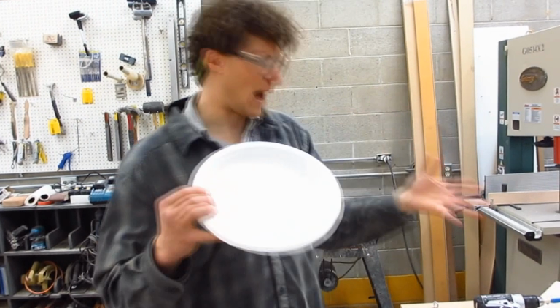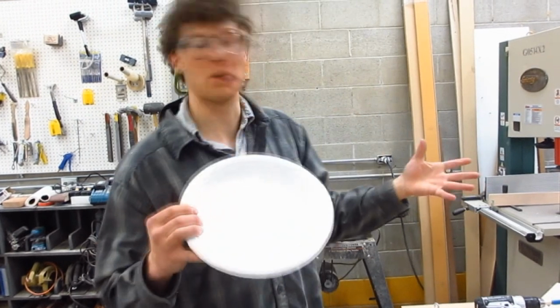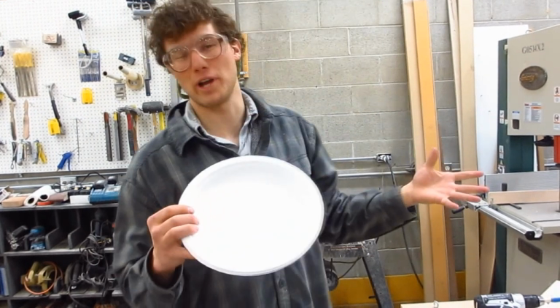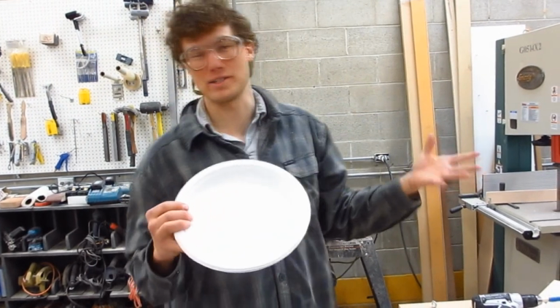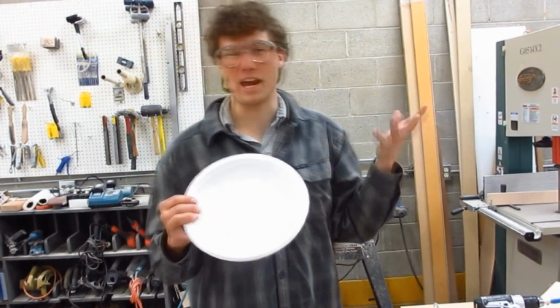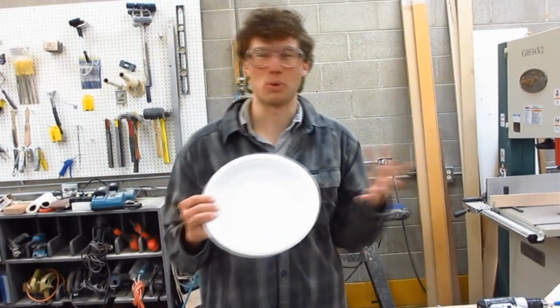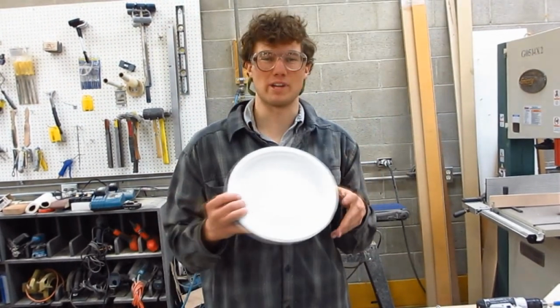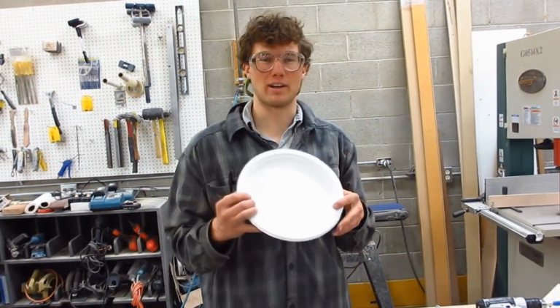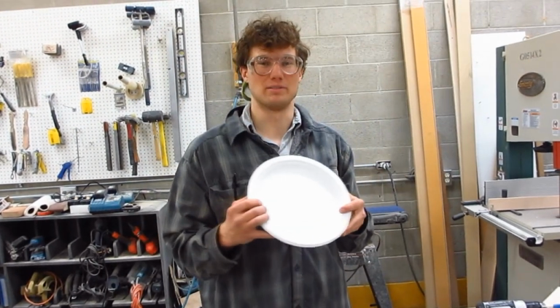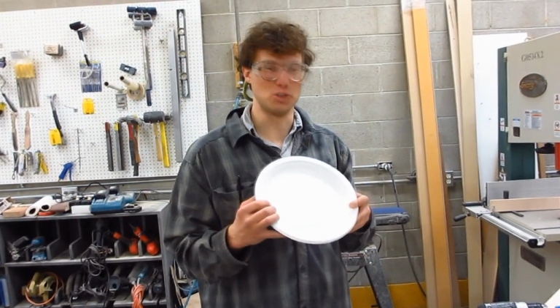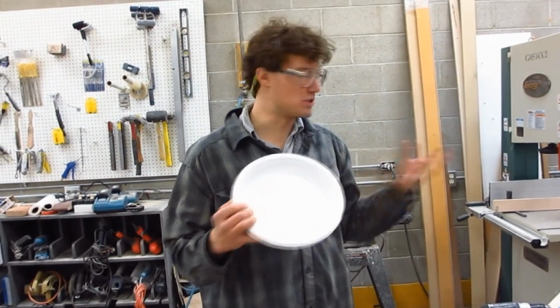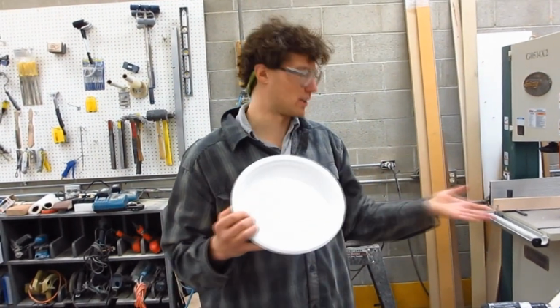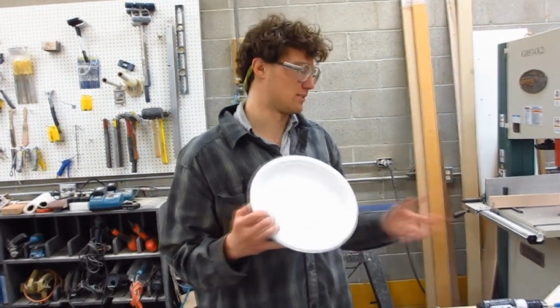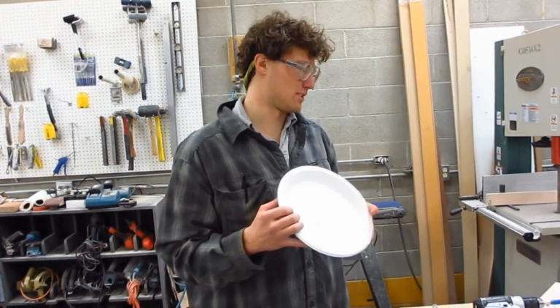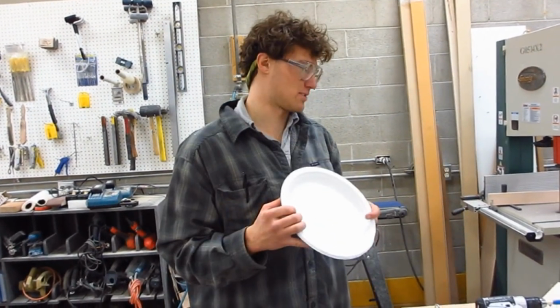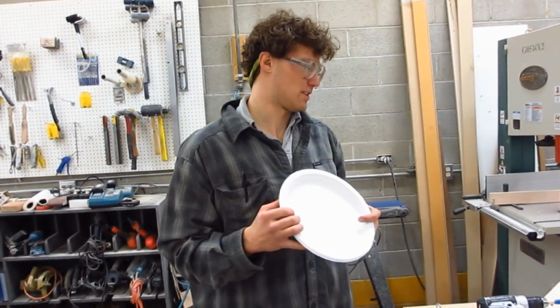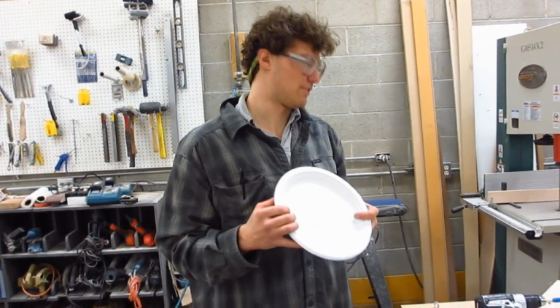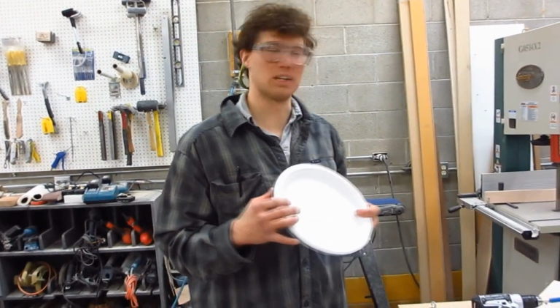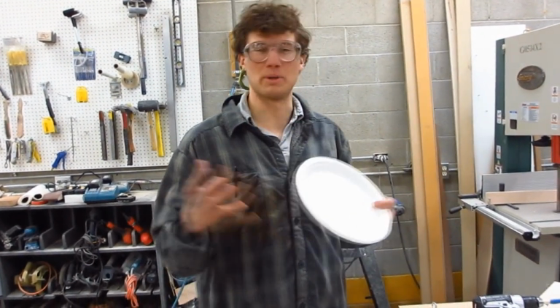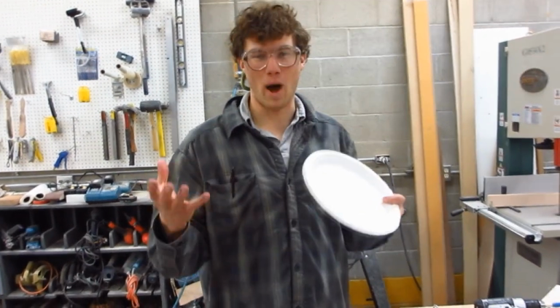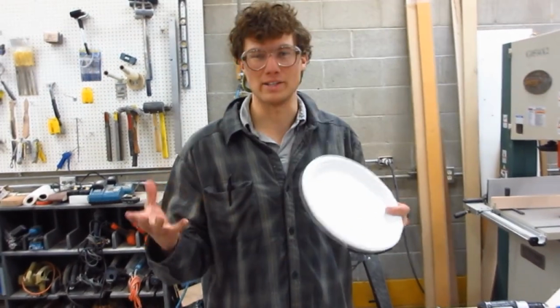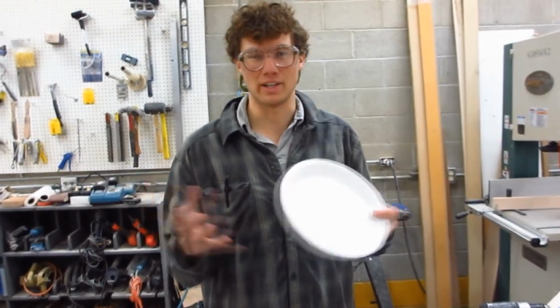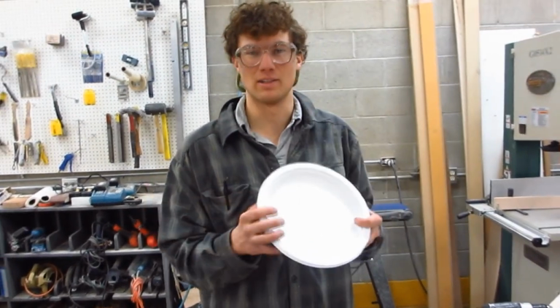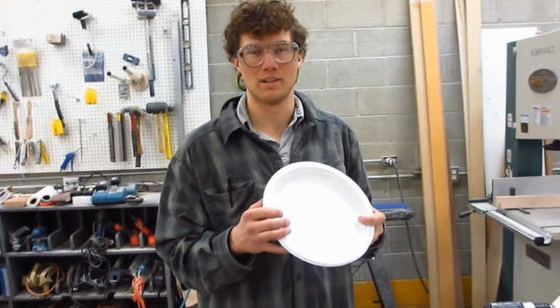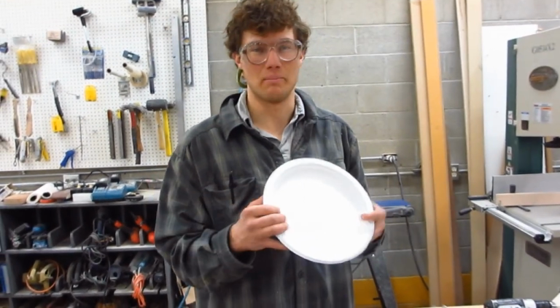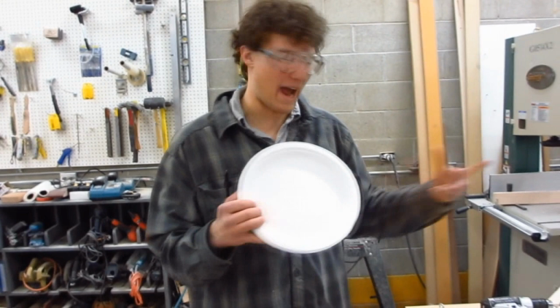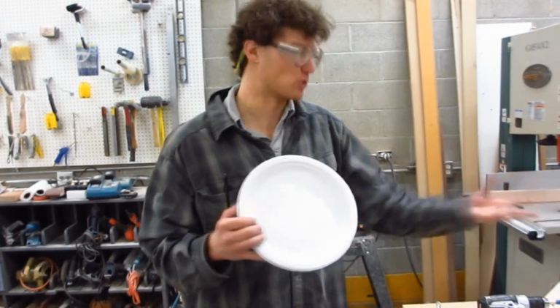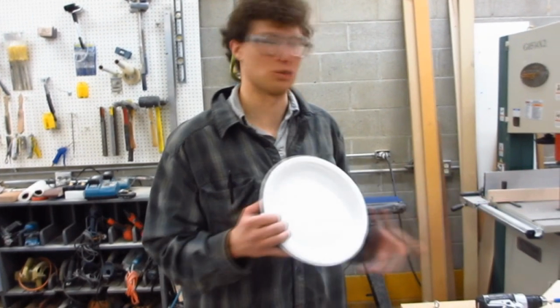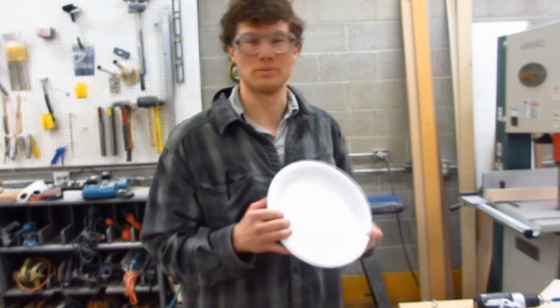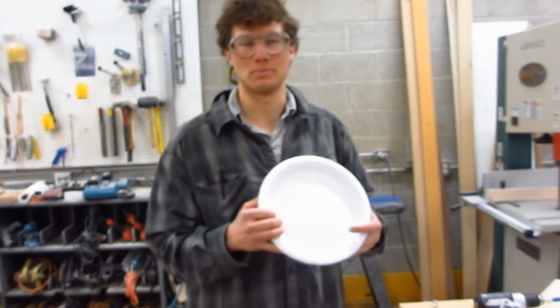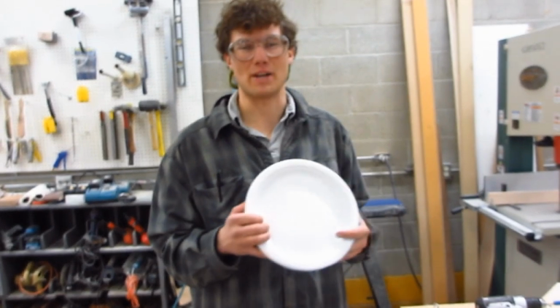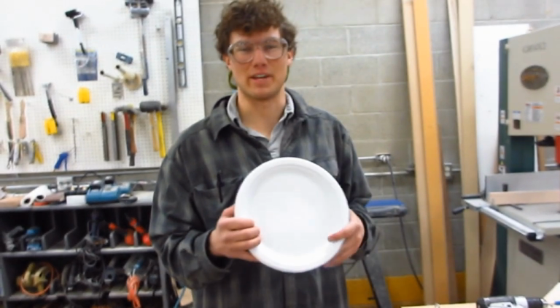That's how we create a skateboard deck using this filament winding mandrel process.